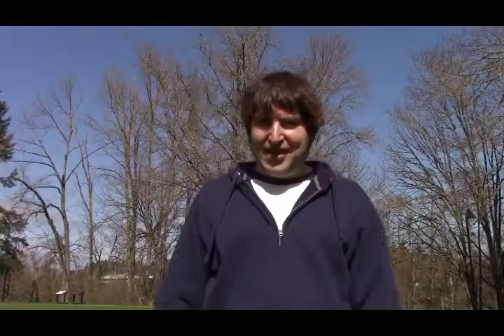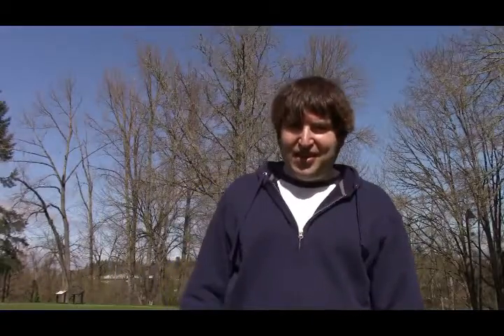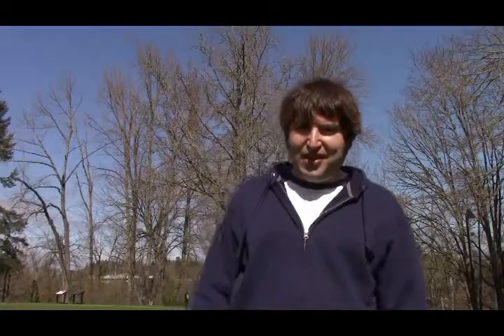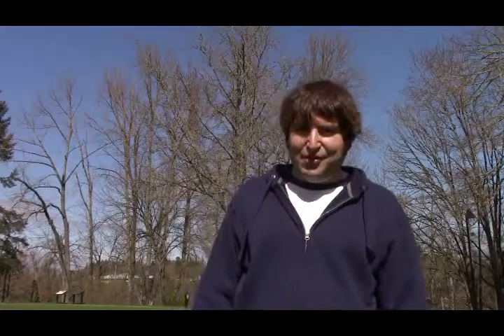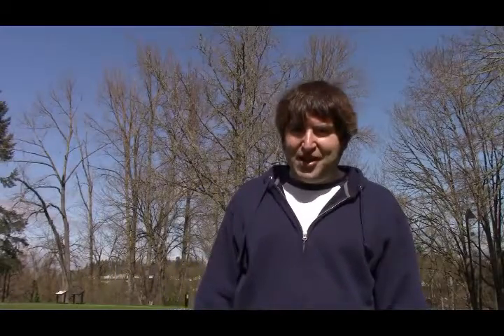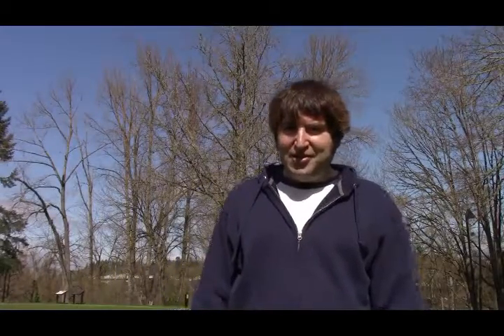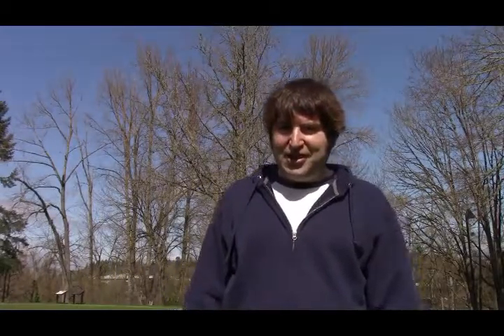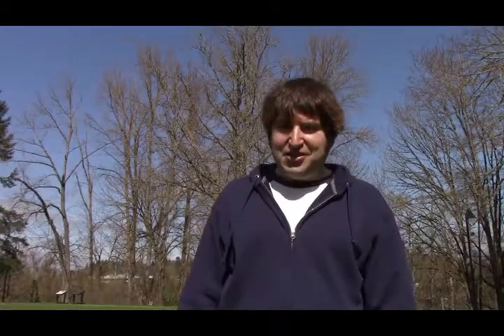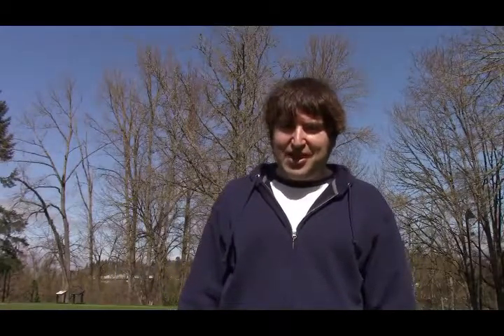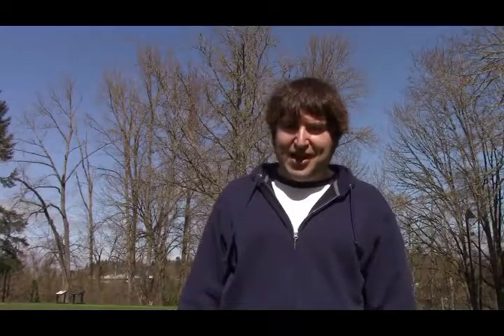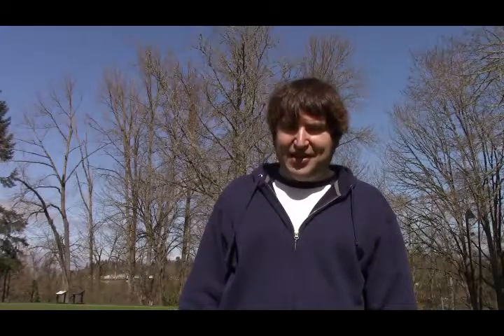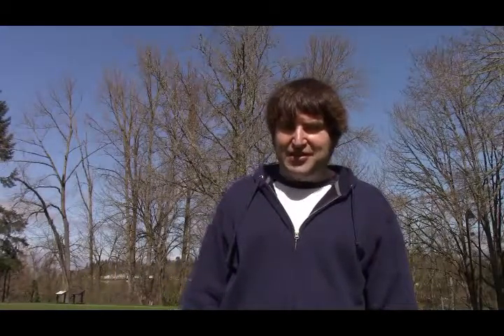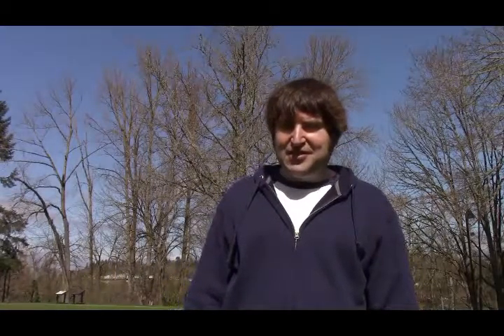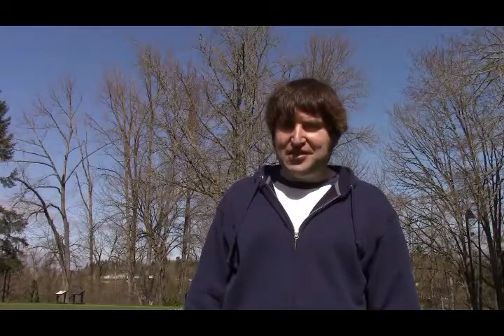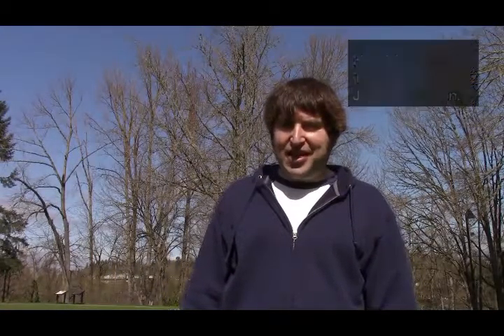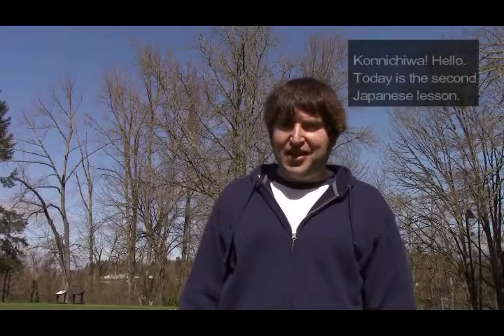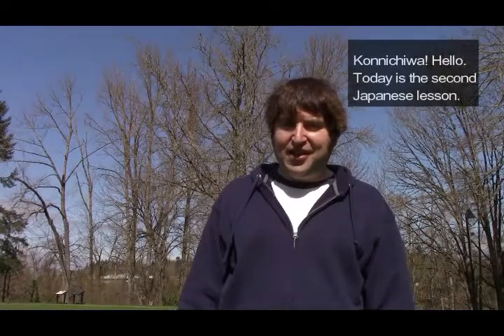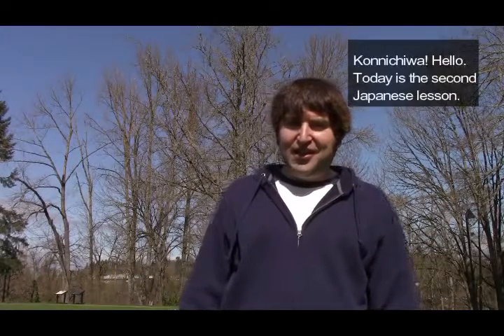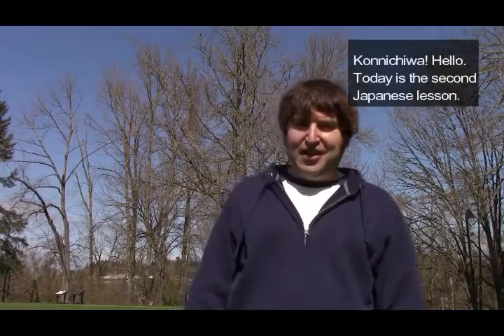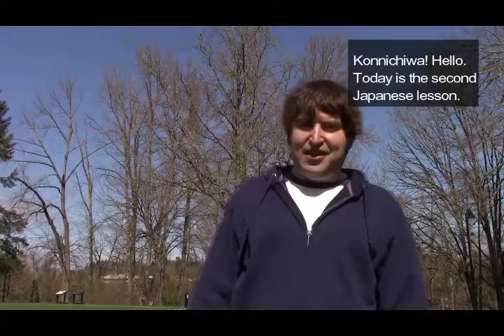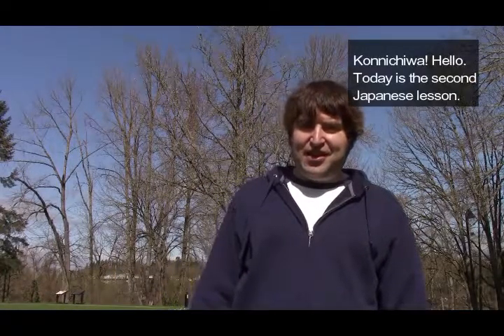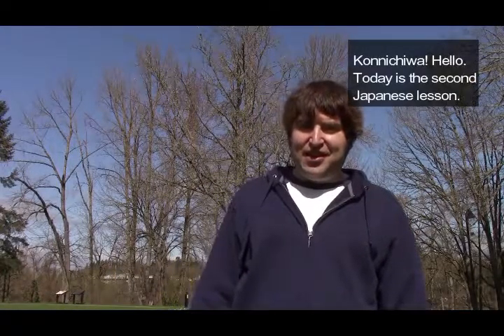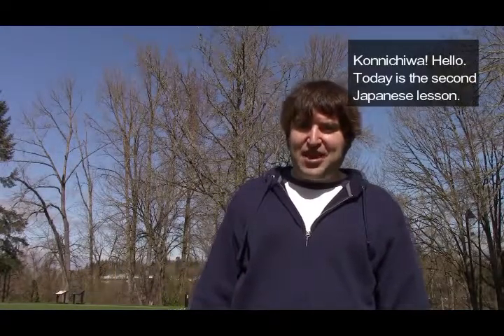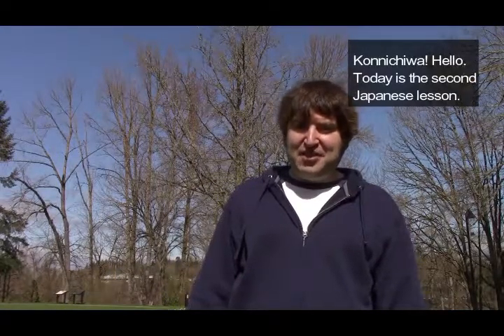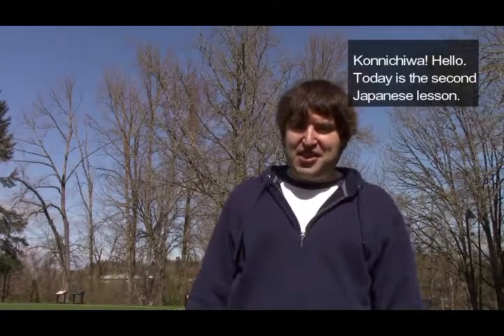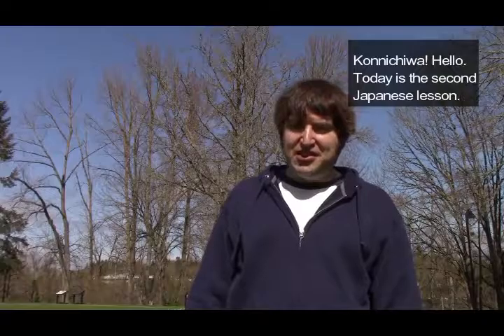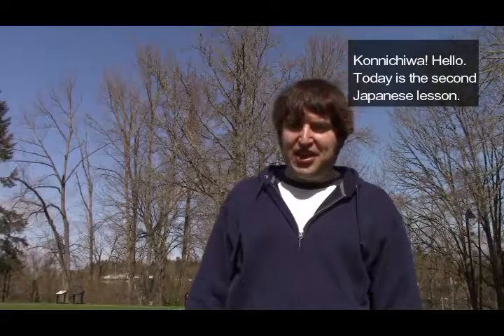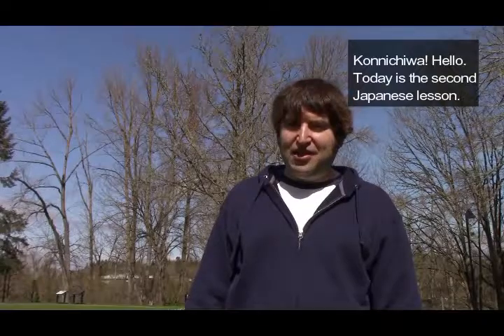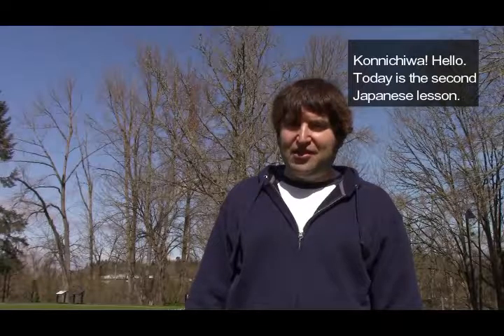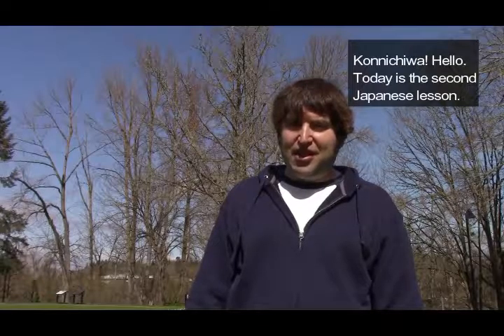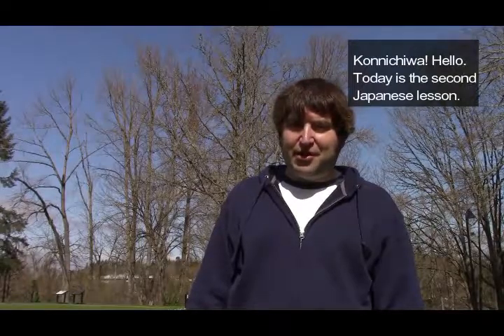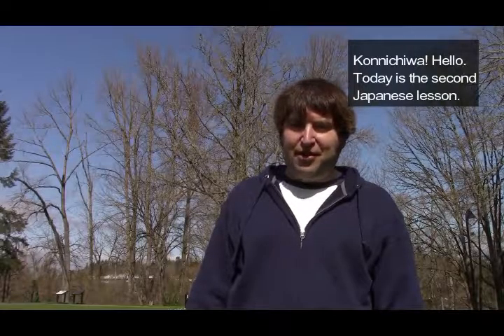Hello everyone. Konnichiwa. So this is our second Japanese lesson together. Okay, here we go.